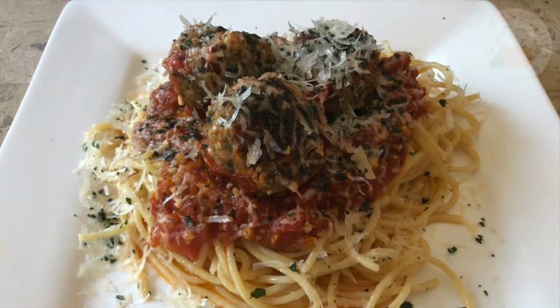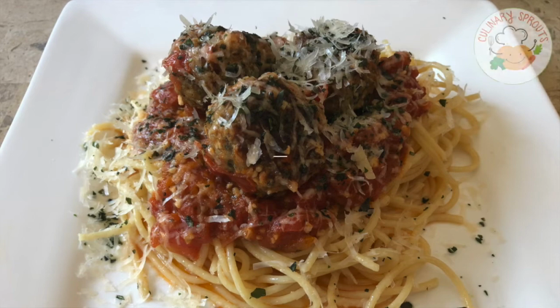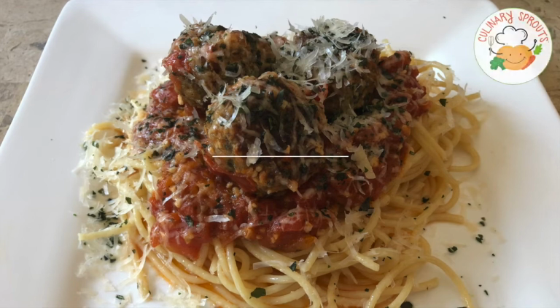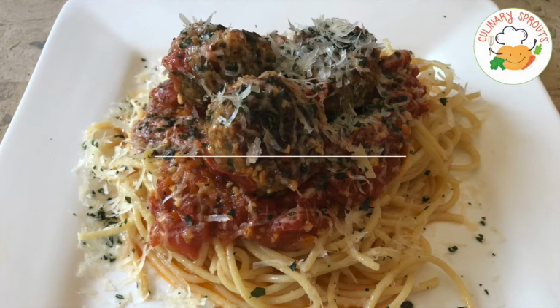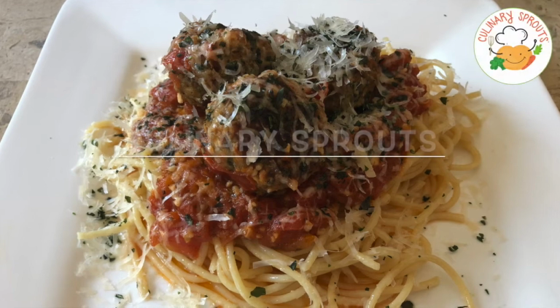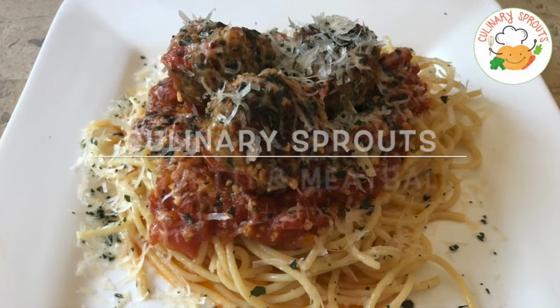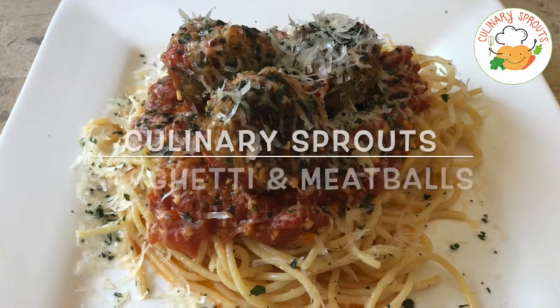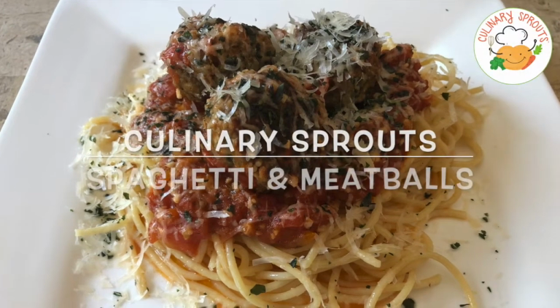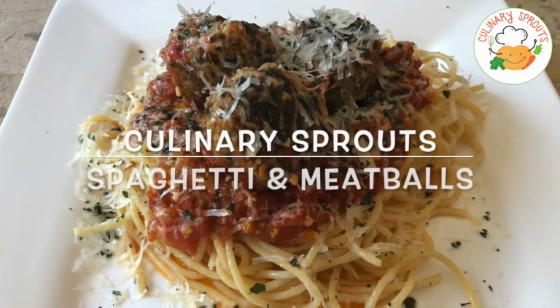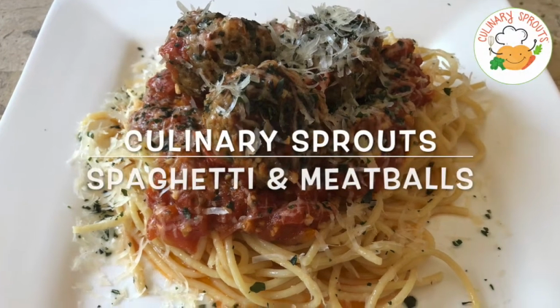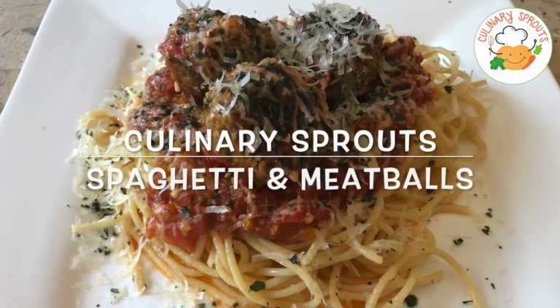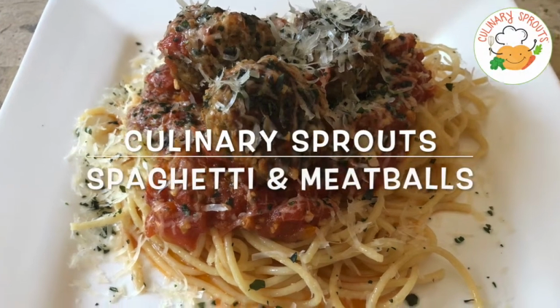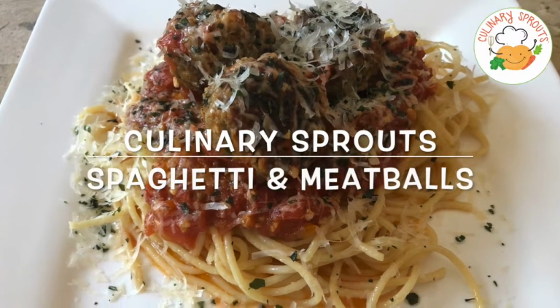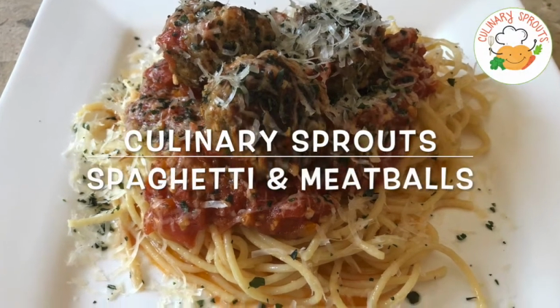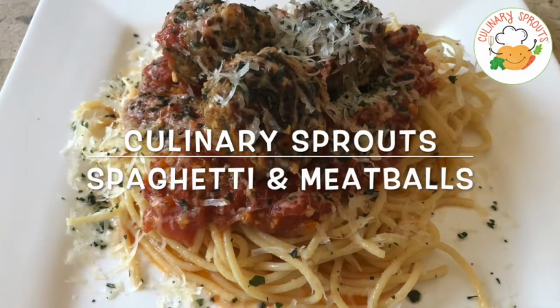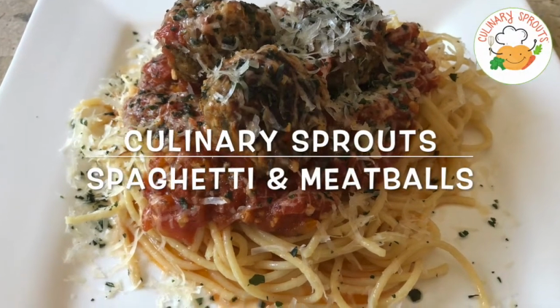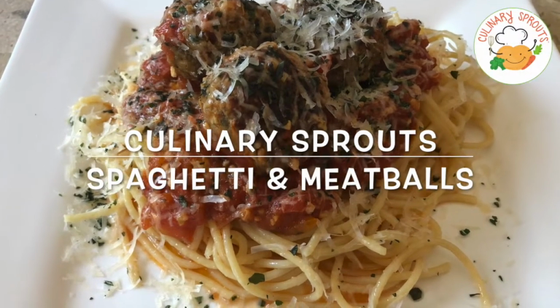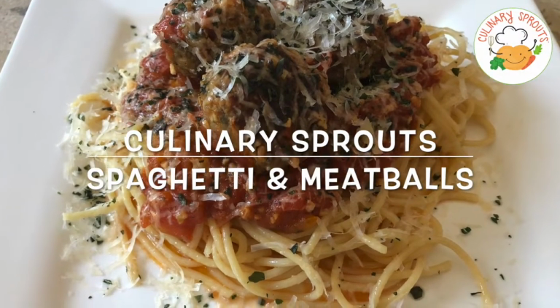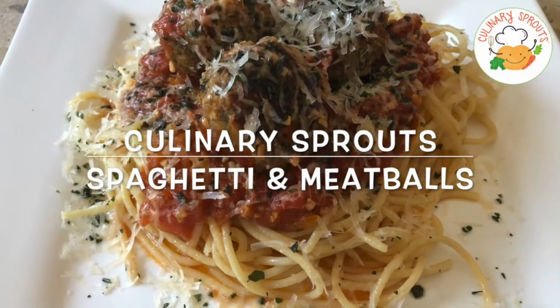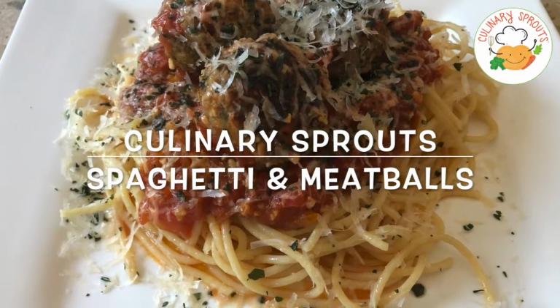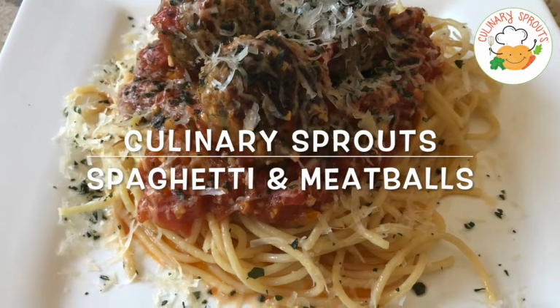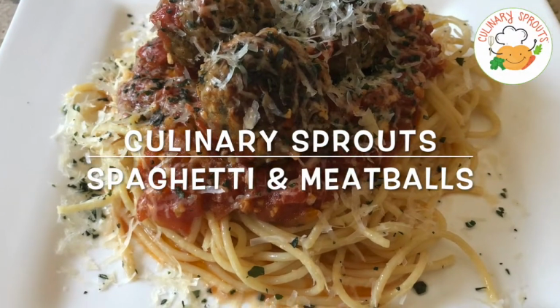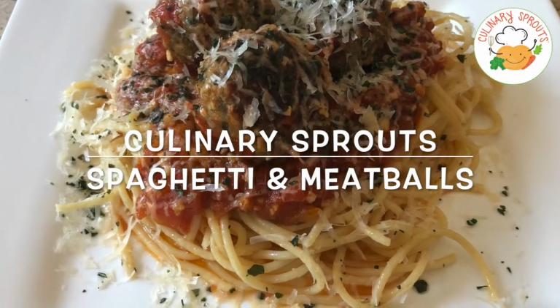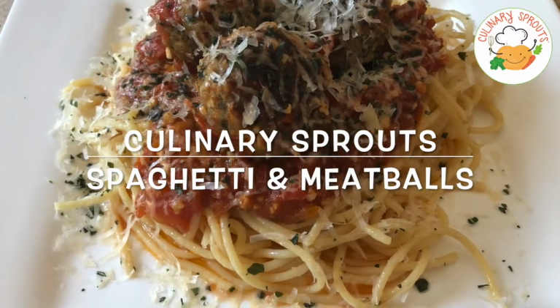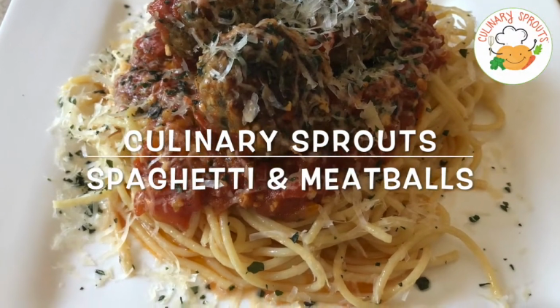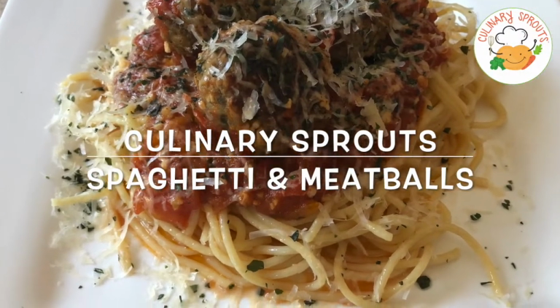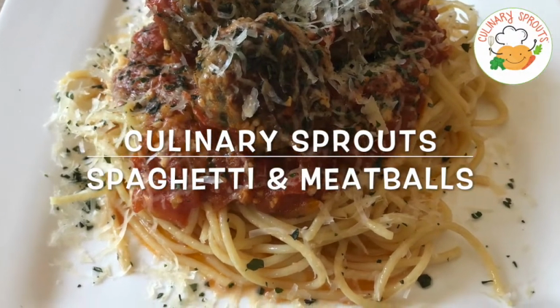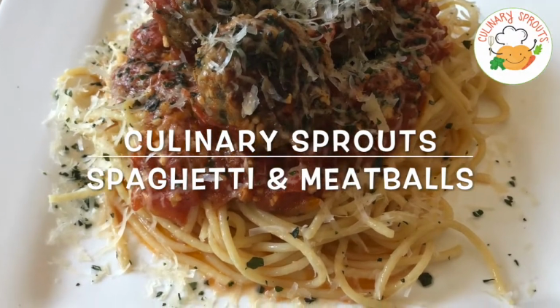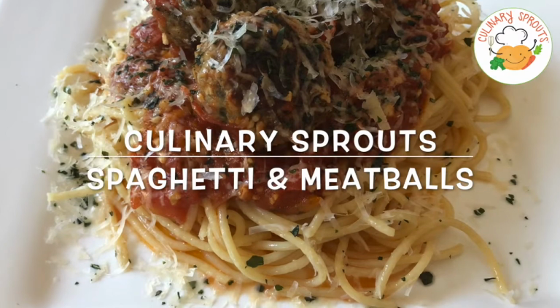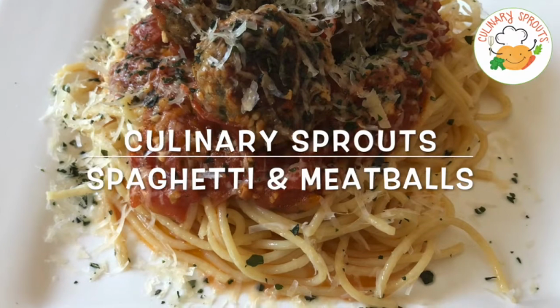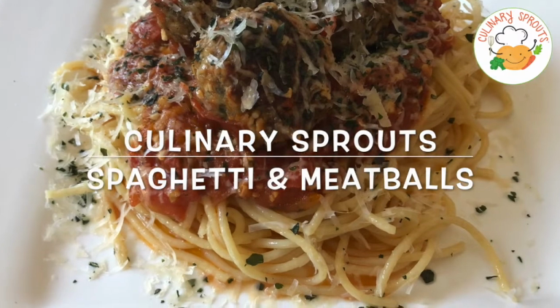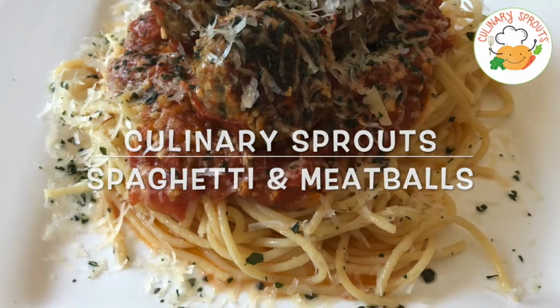Hey there sprouts! Today we're making one of my favorite comfort foods and that's spaghetti and meatballs. Let's get started!